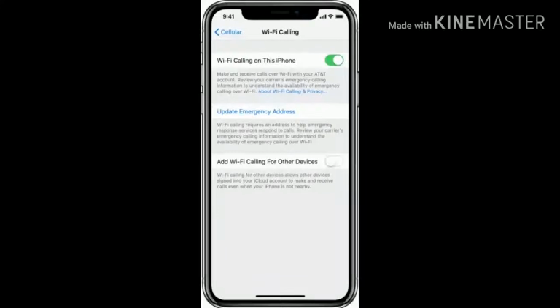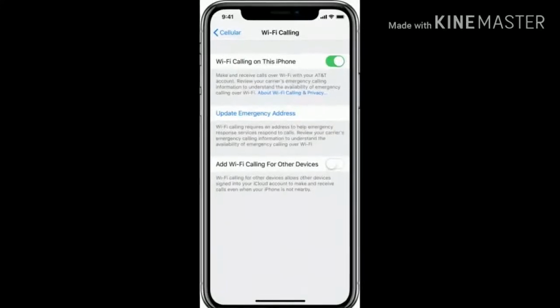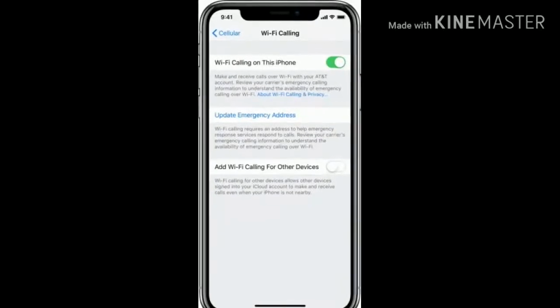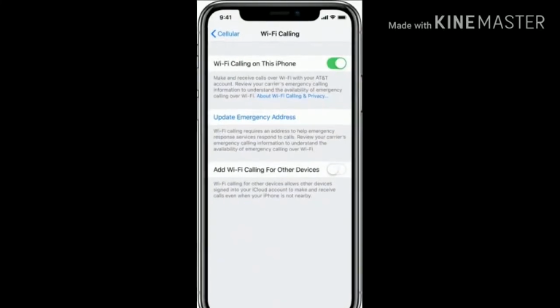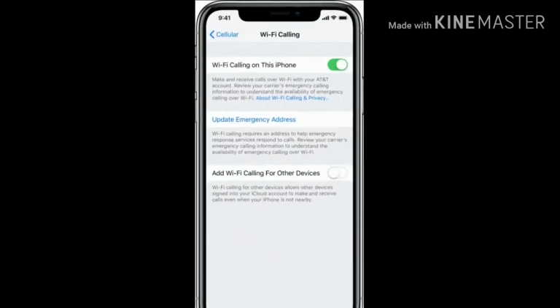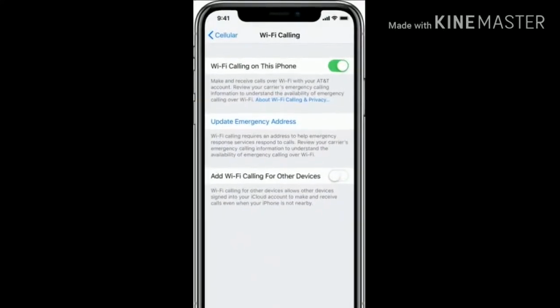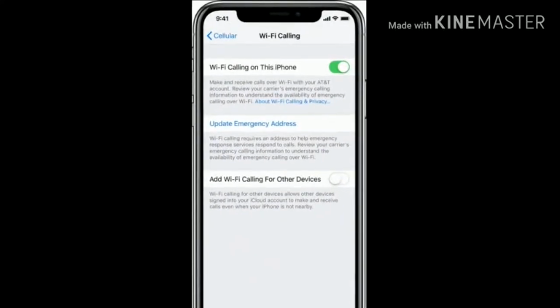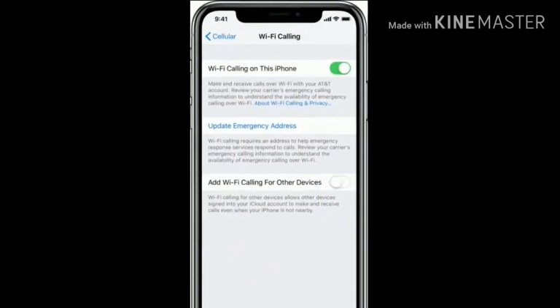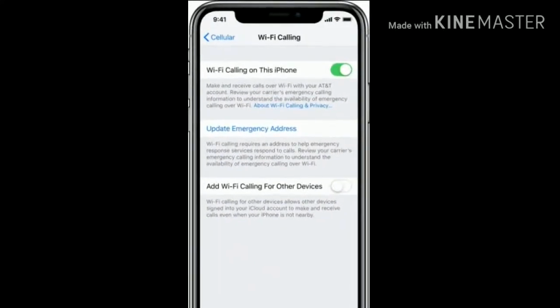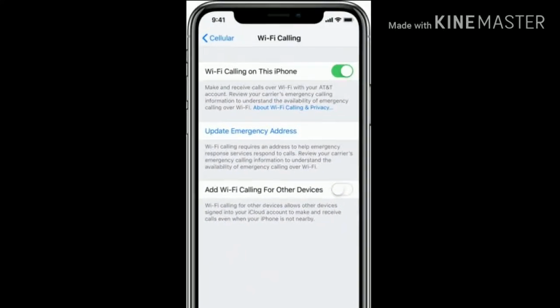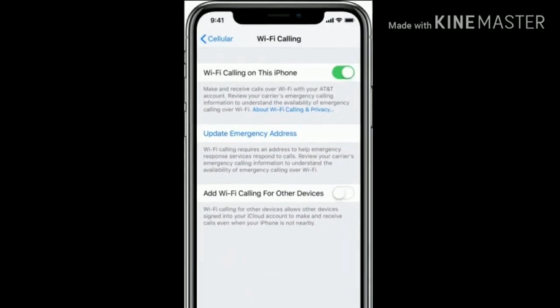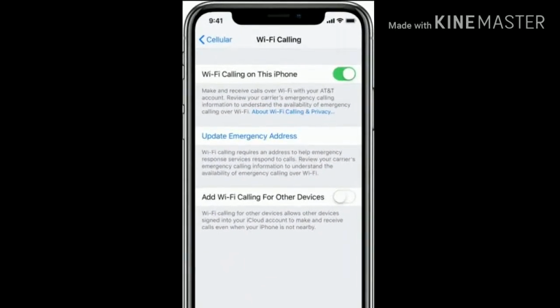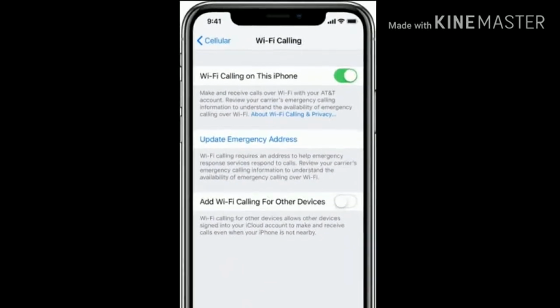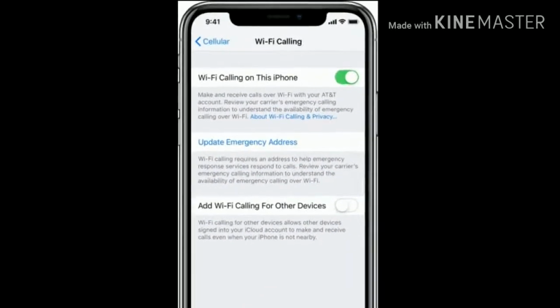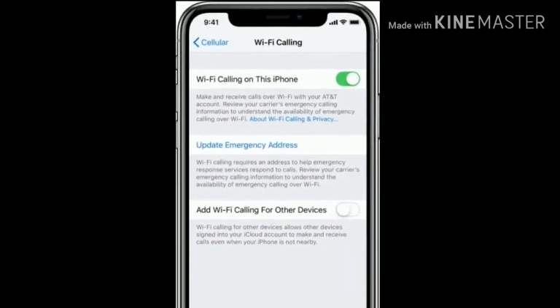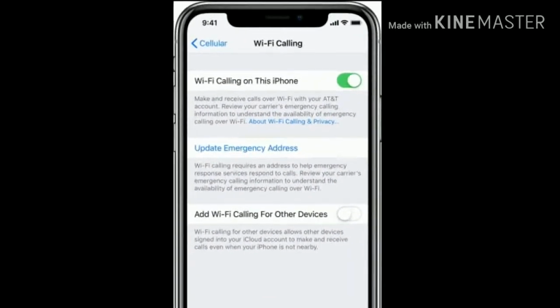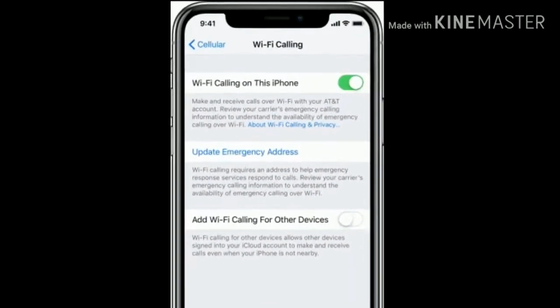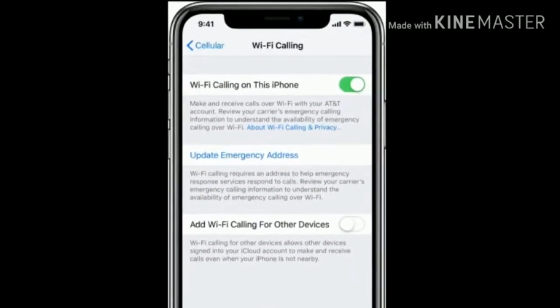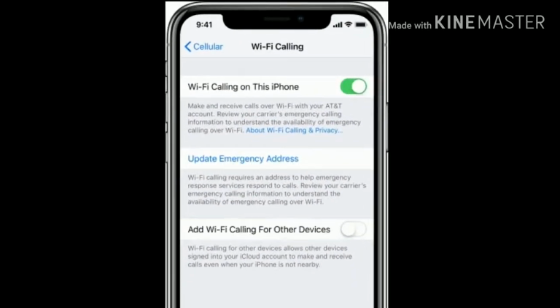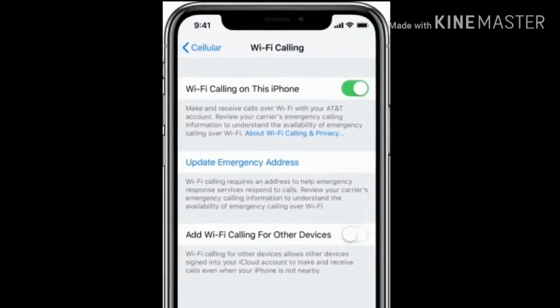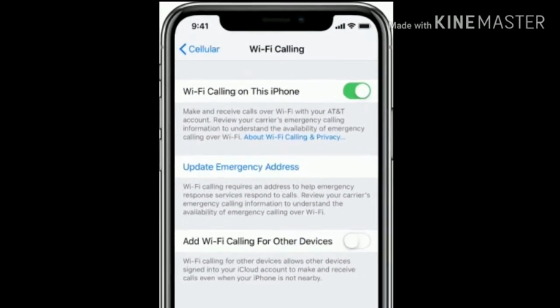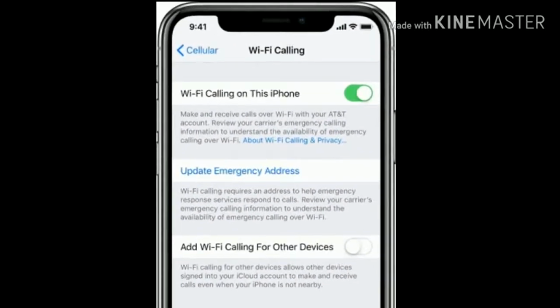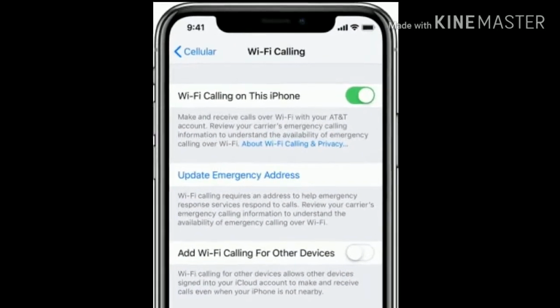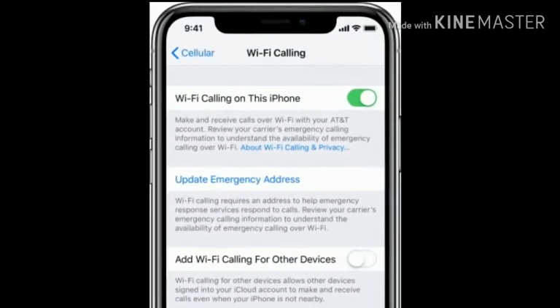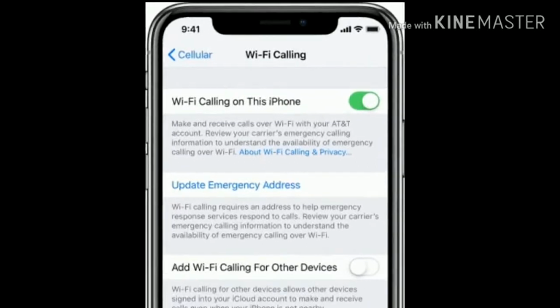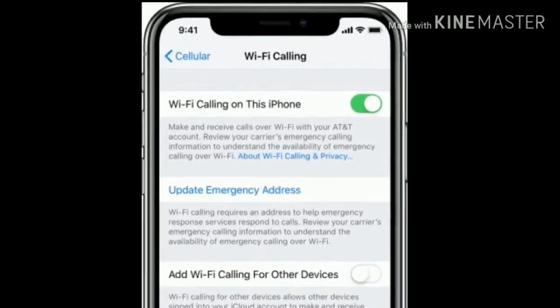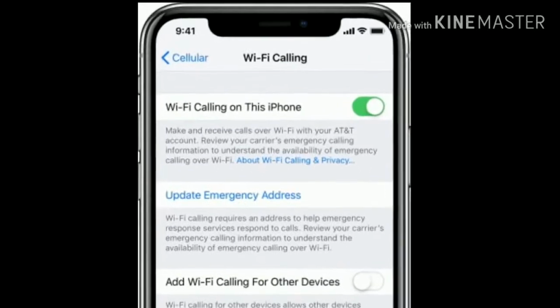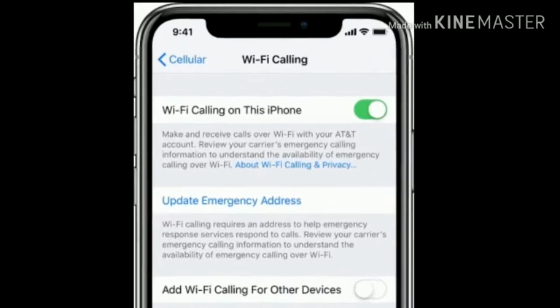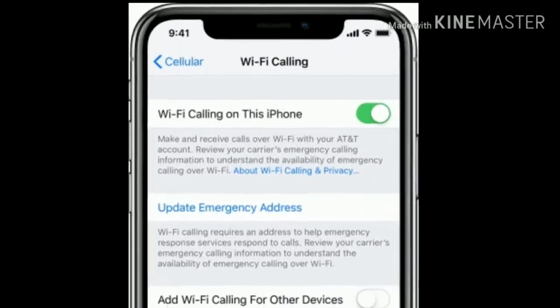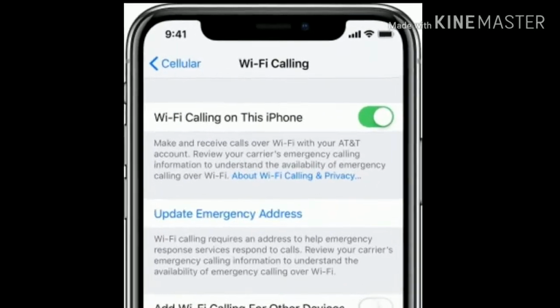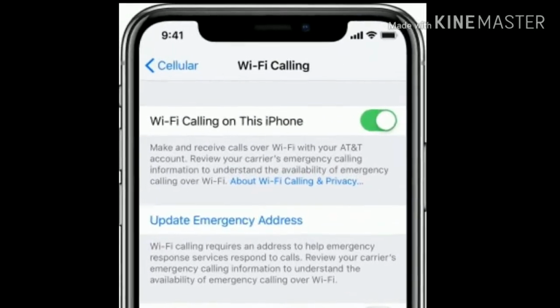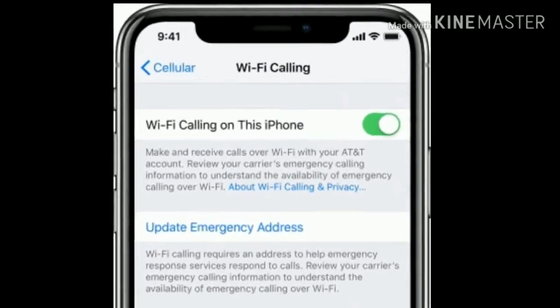Hi friends, welcome to Apple tech page. Today I am going to show you how to fix Wi-Fi calling not working on iPhone.